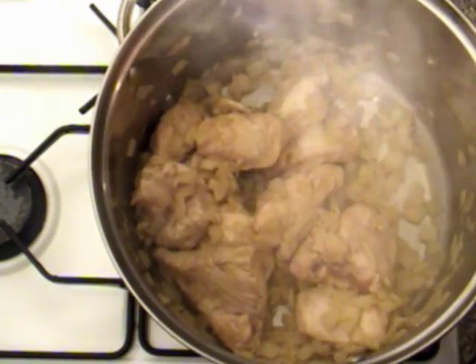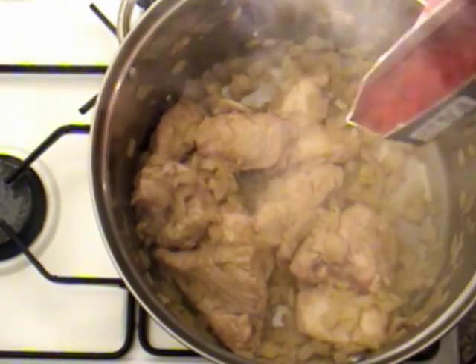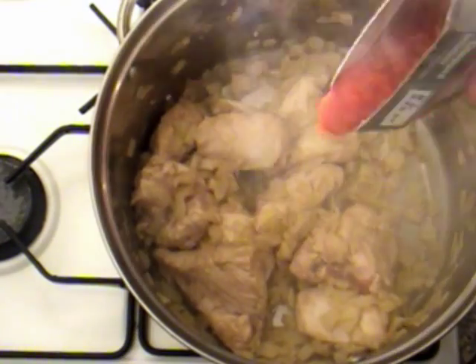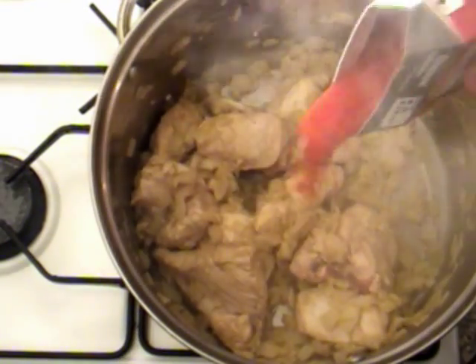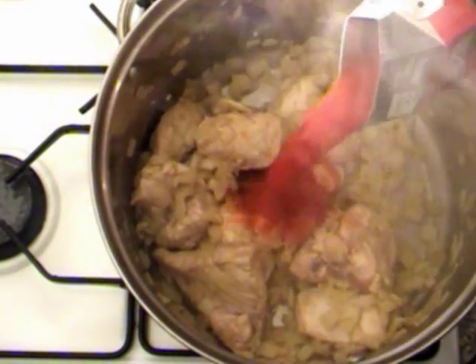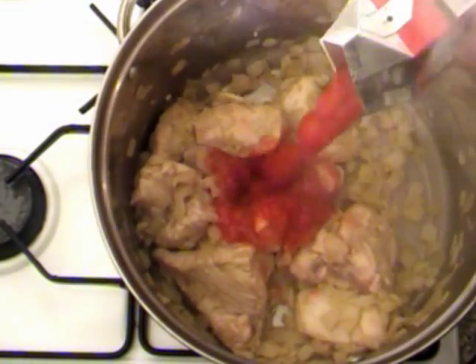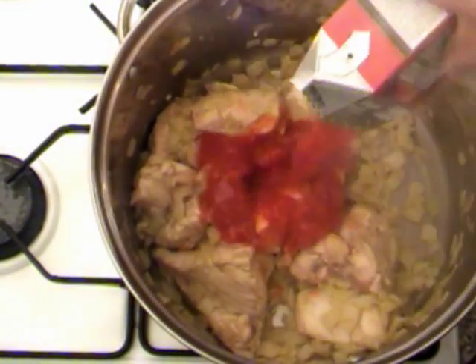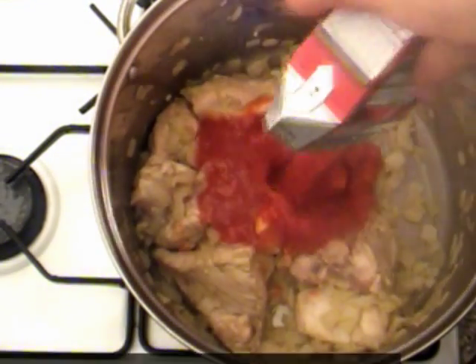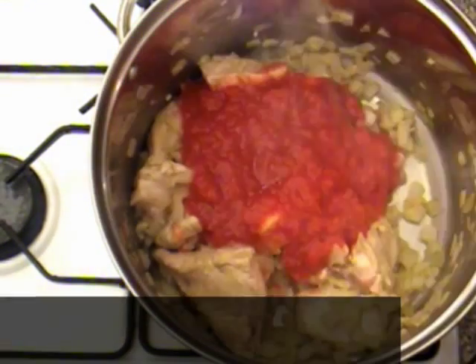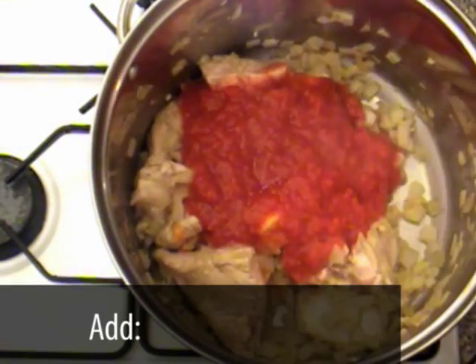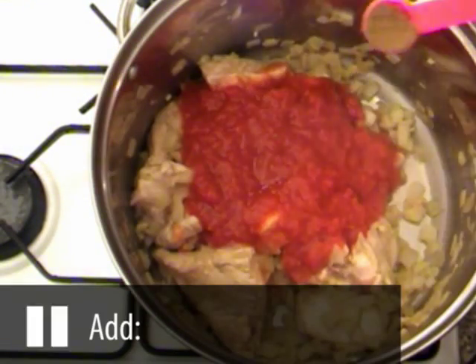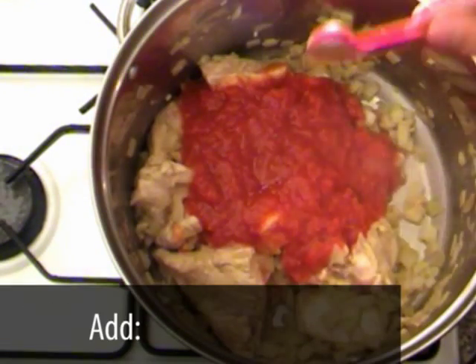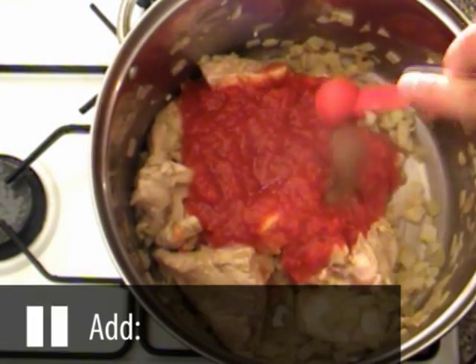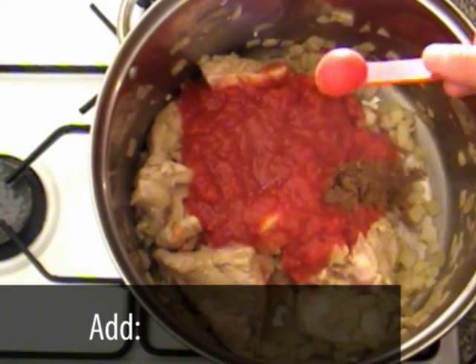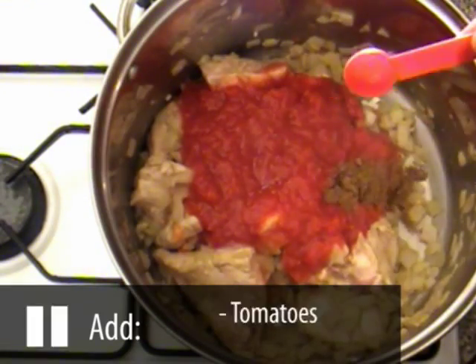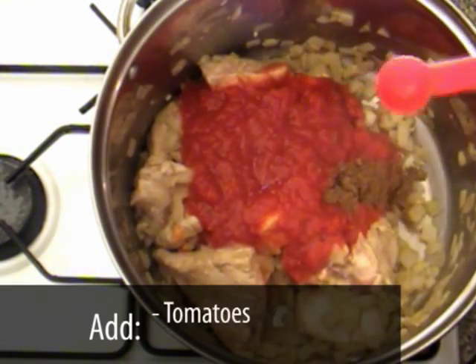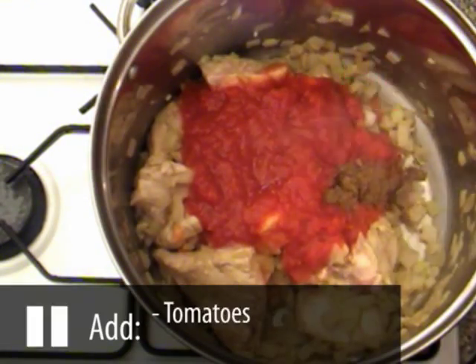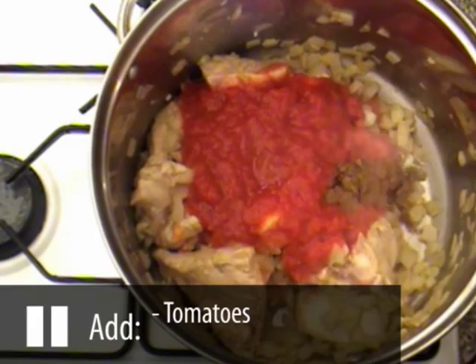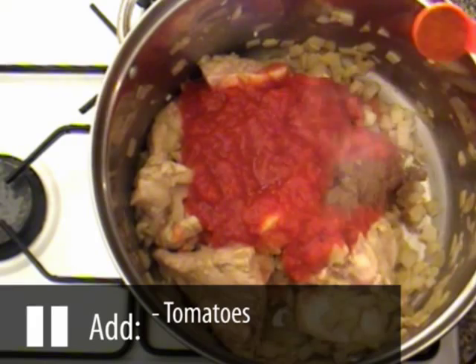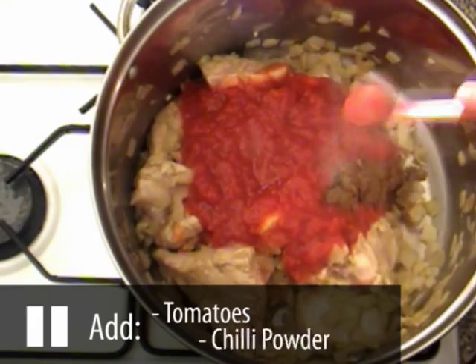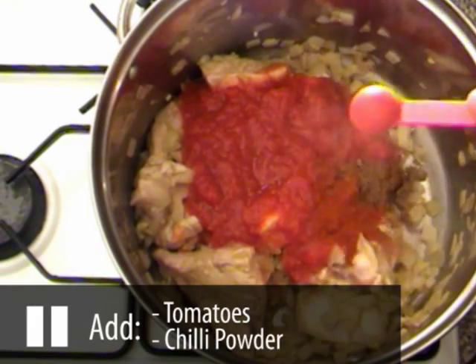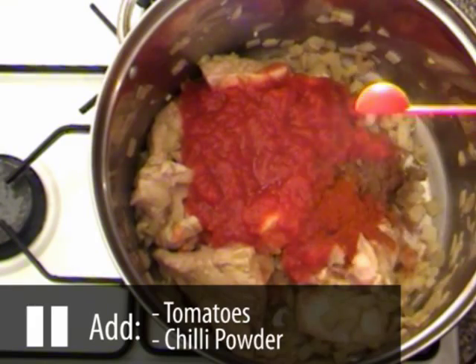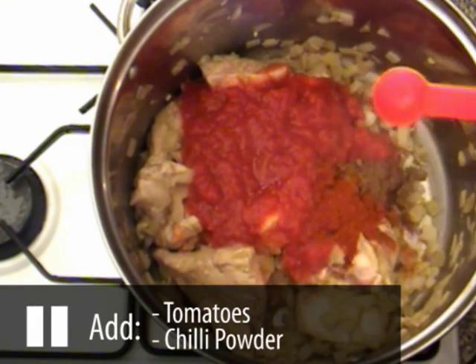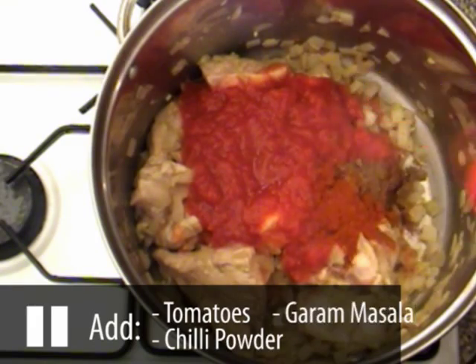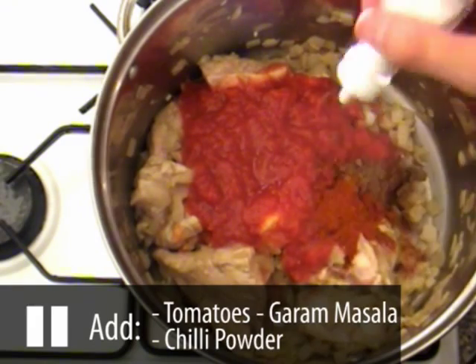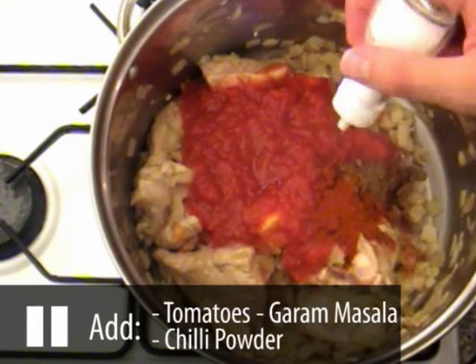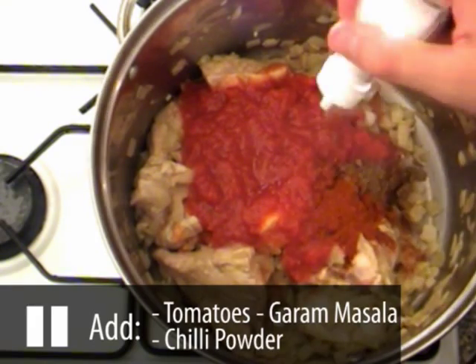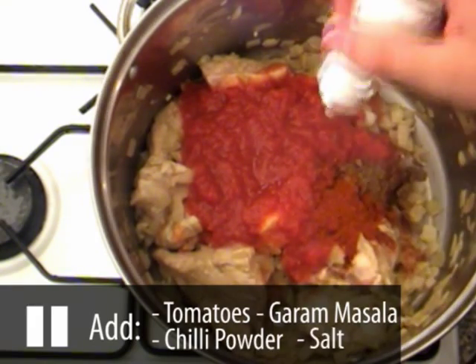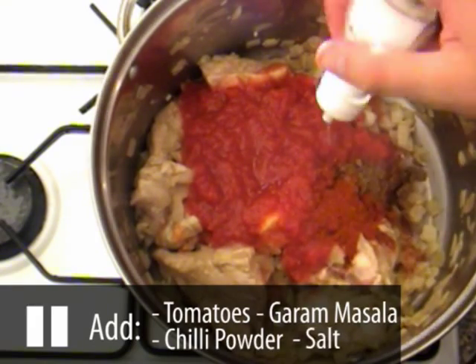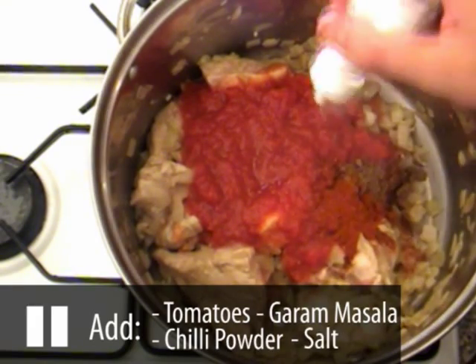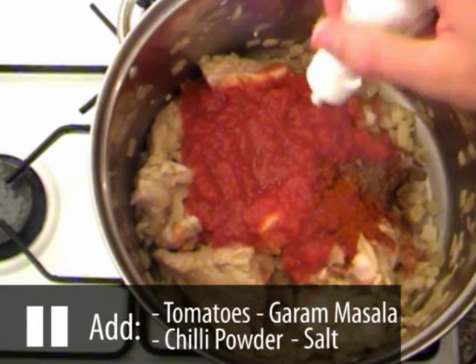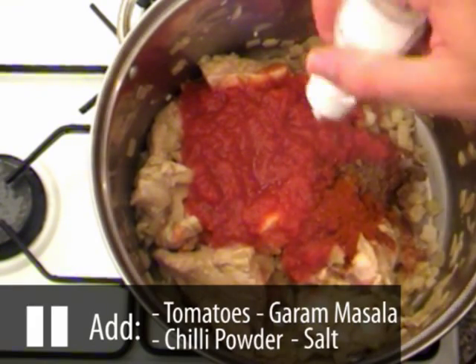Now add the tomatoes, garam masala, chilli powder and salt to the mixture and stir thoroughly.